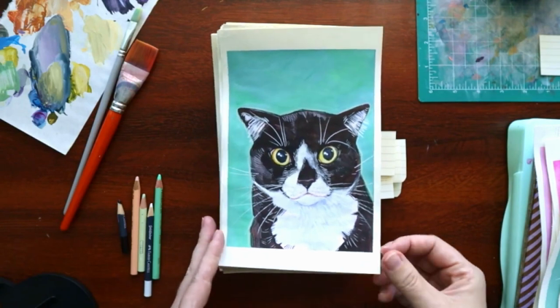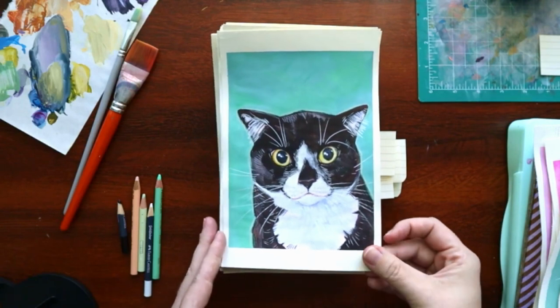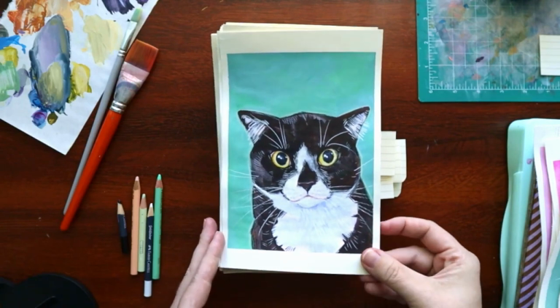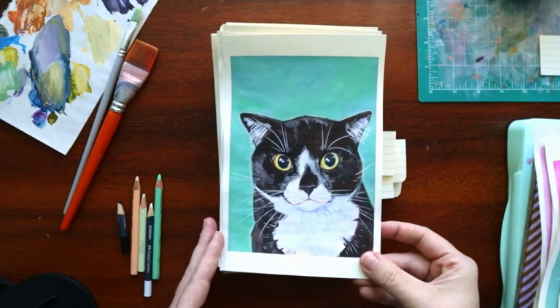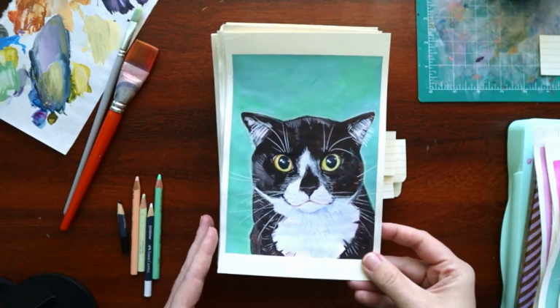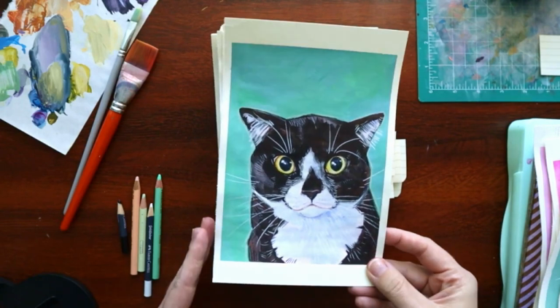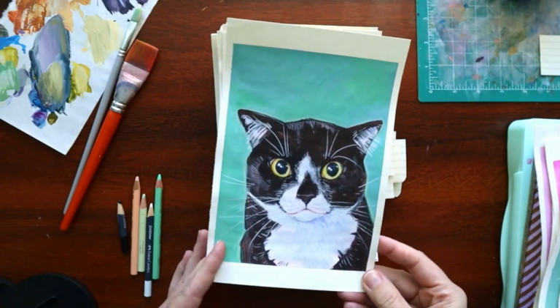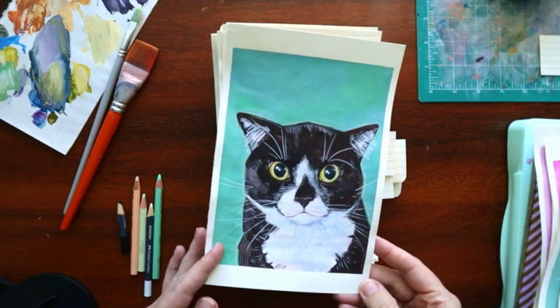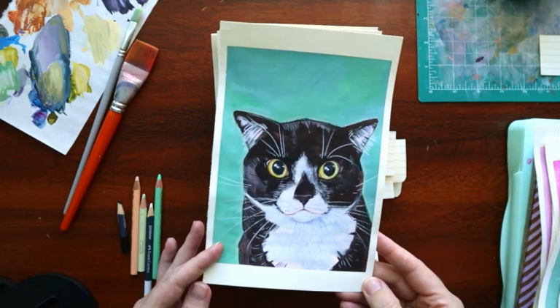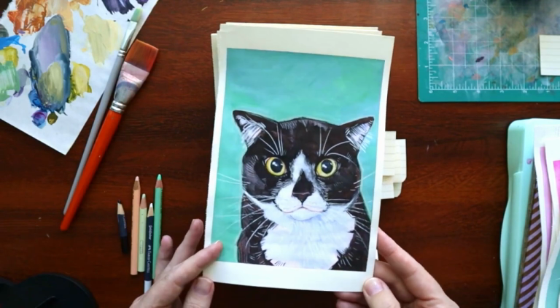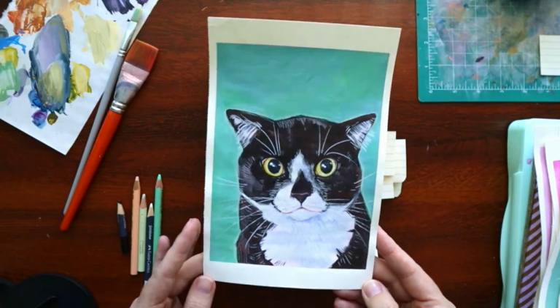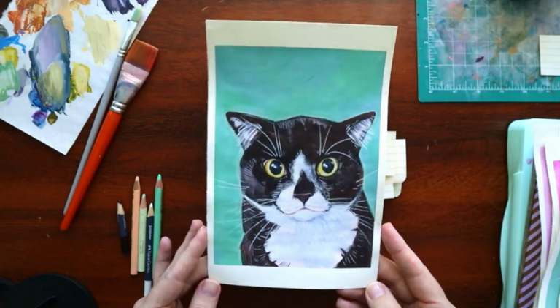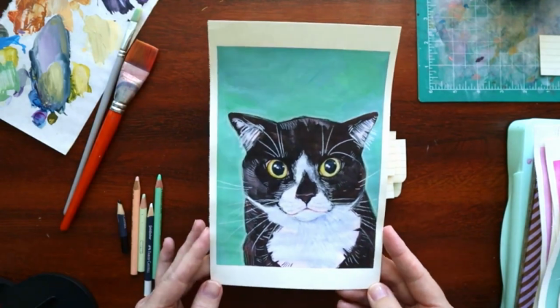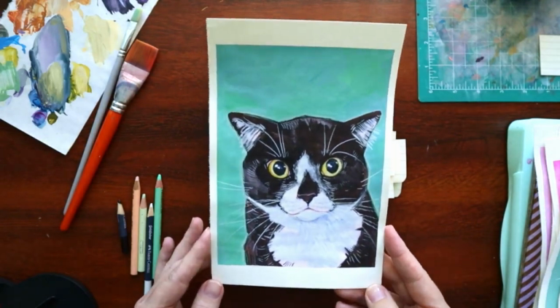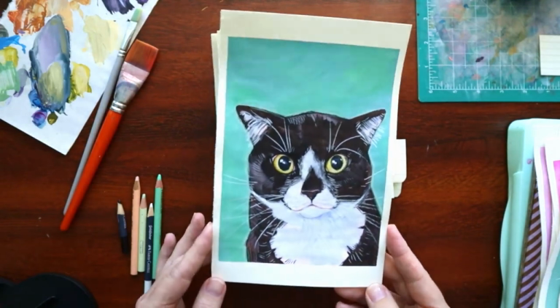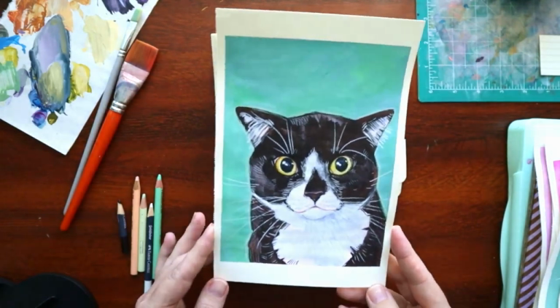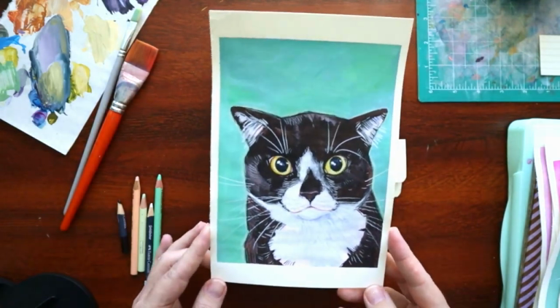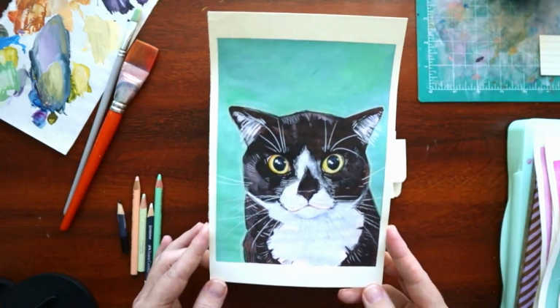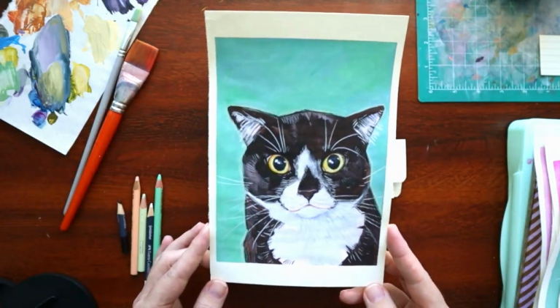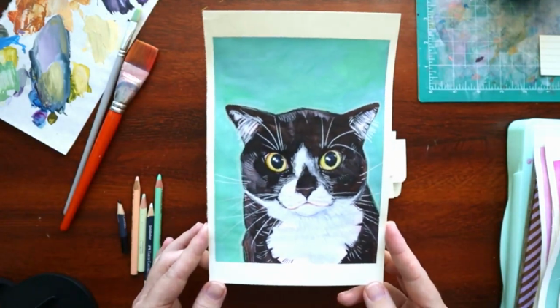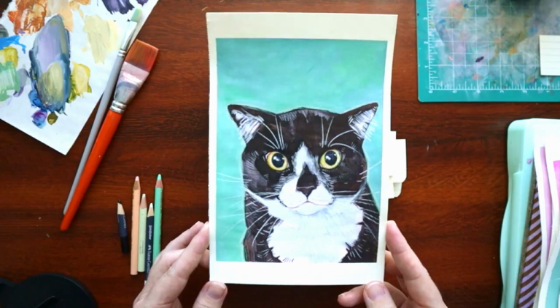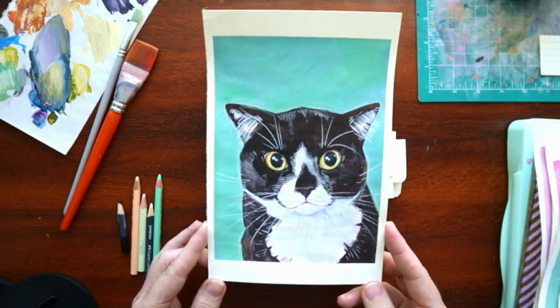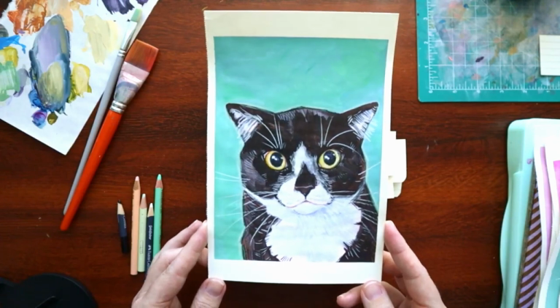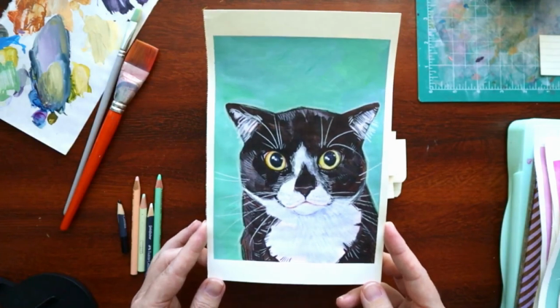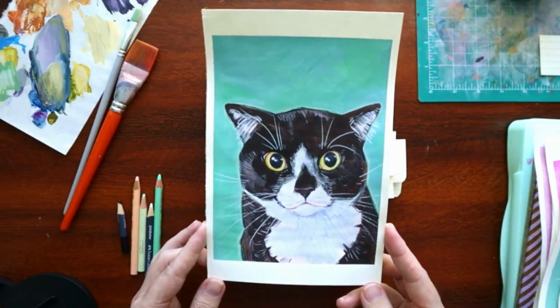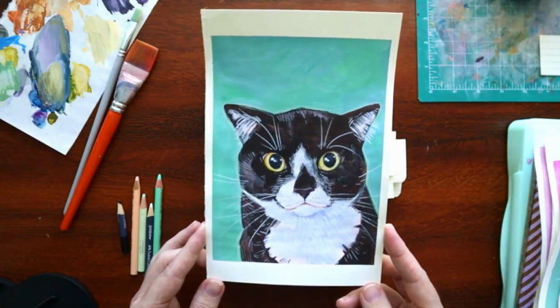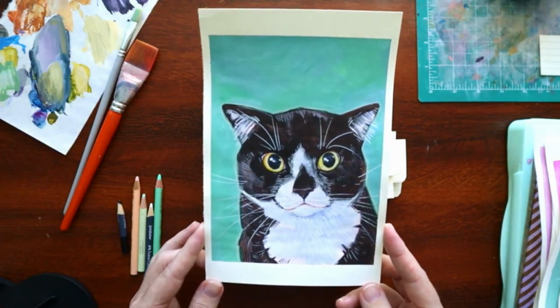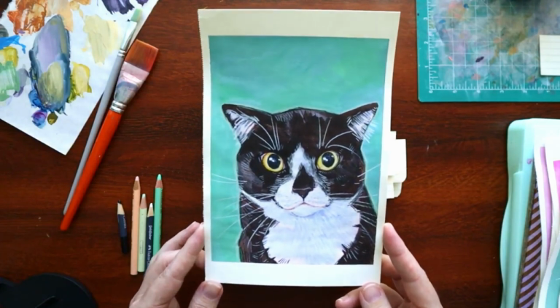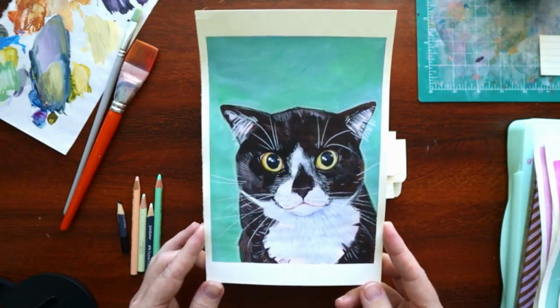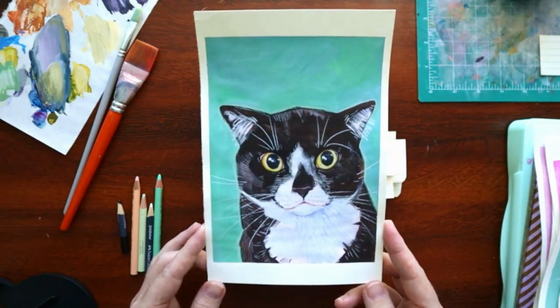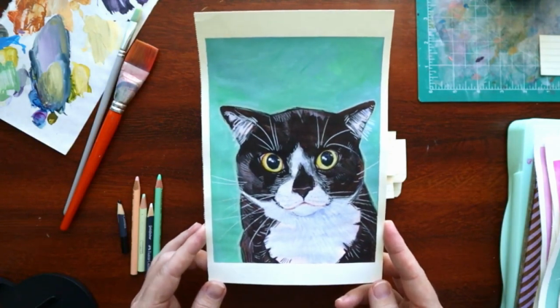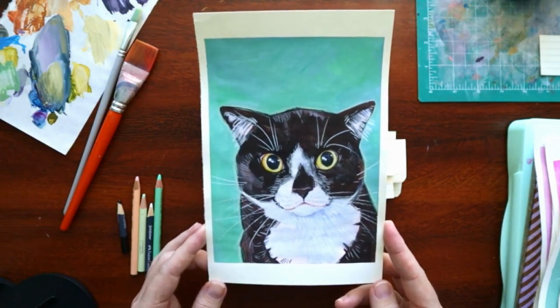This cat's name was Baby Biscuit. I just thought you needed to know, because look at Baby Biscuit.